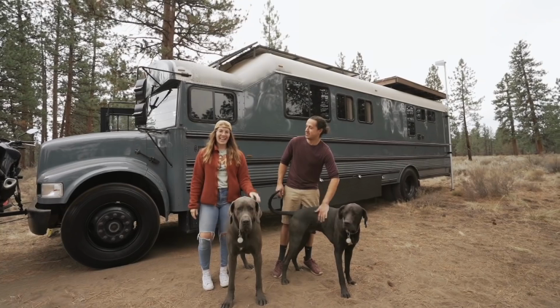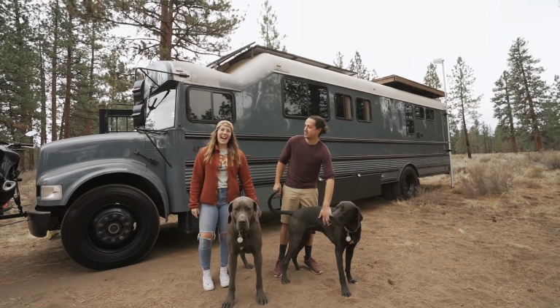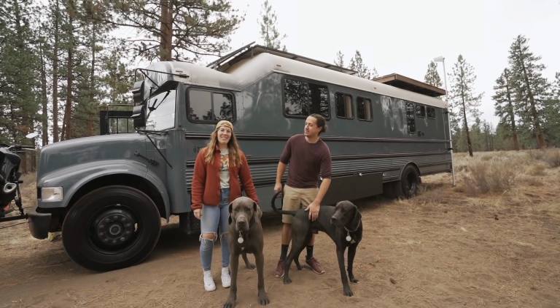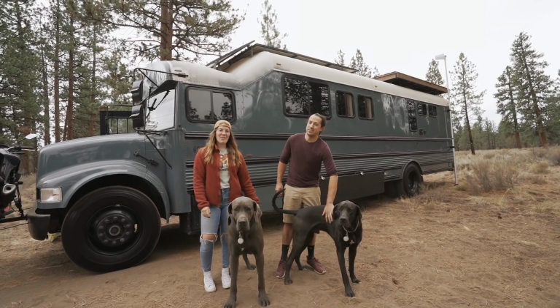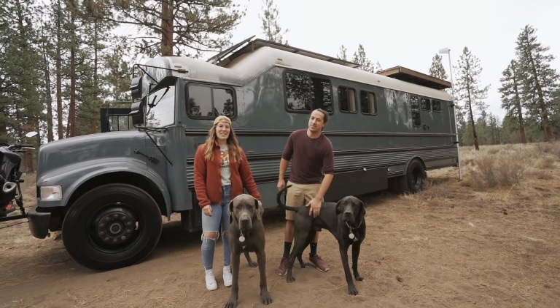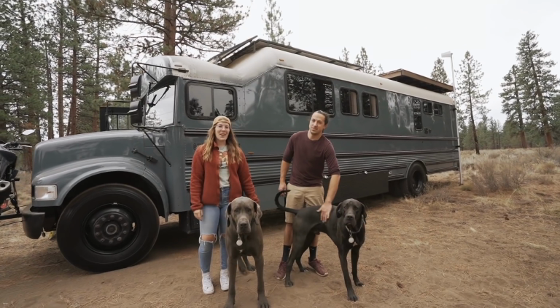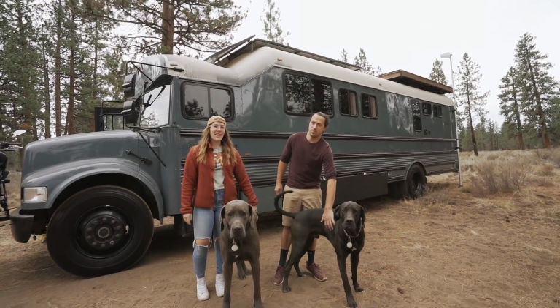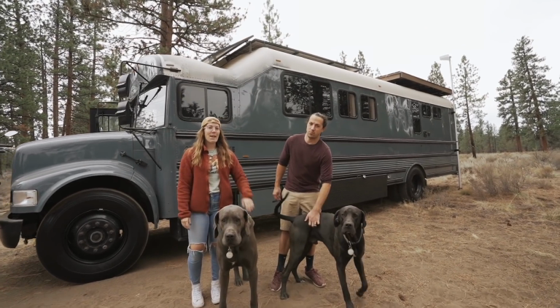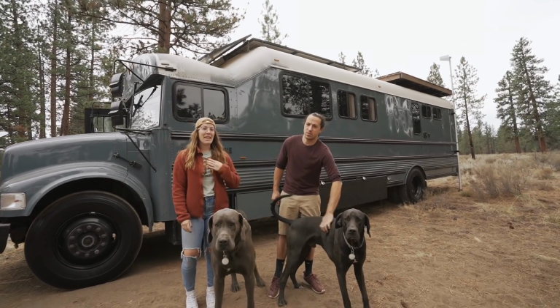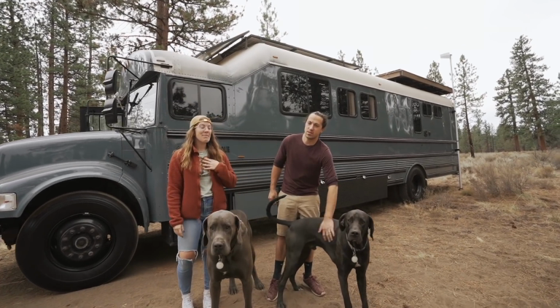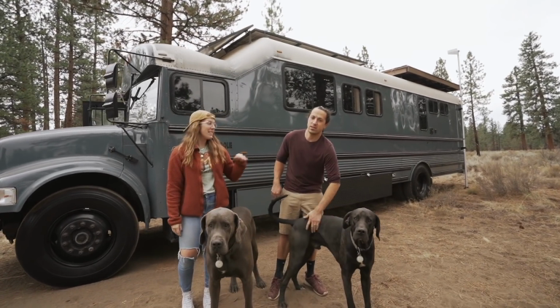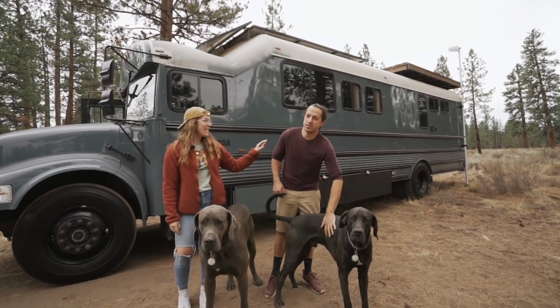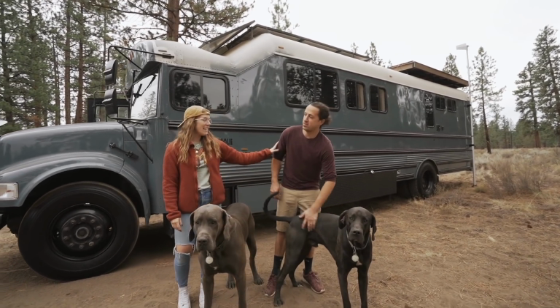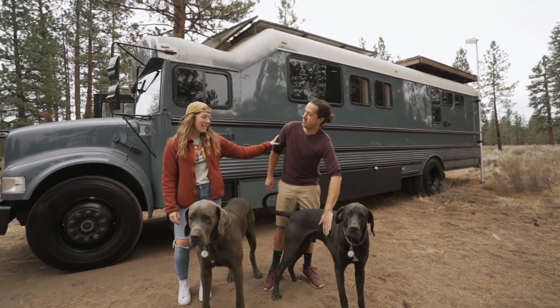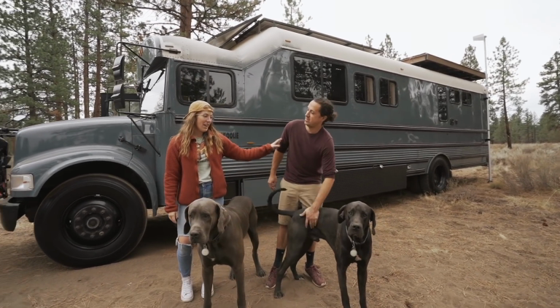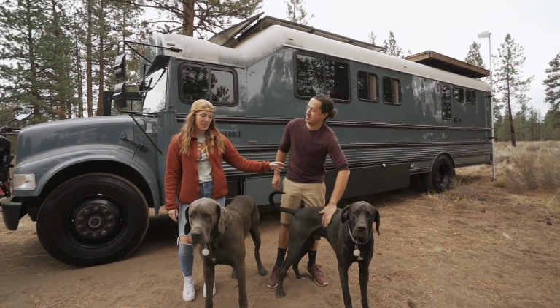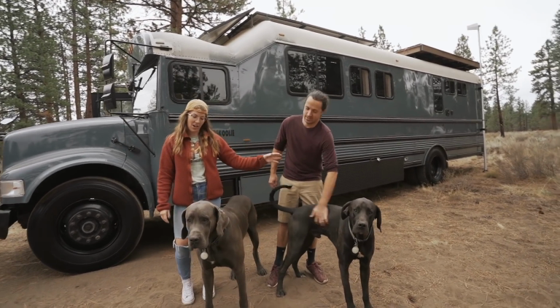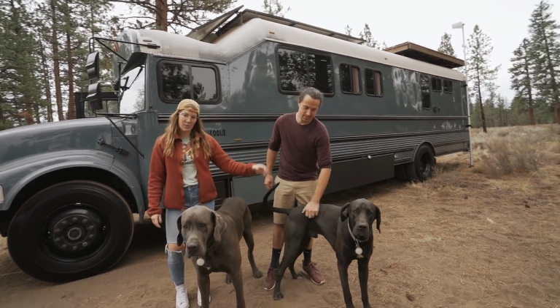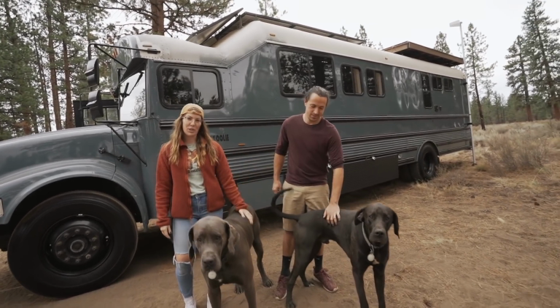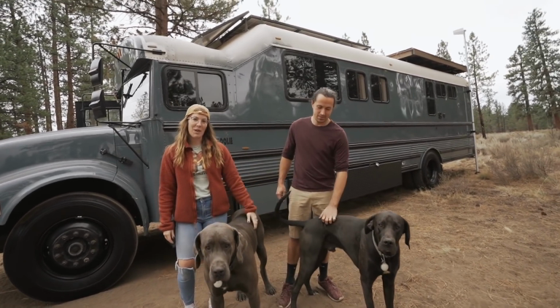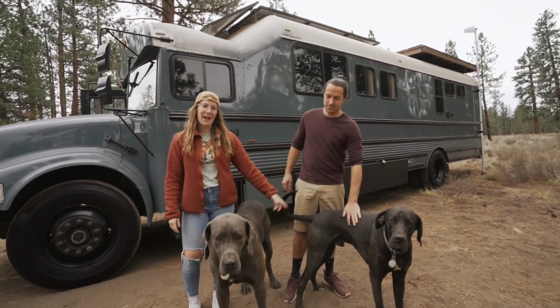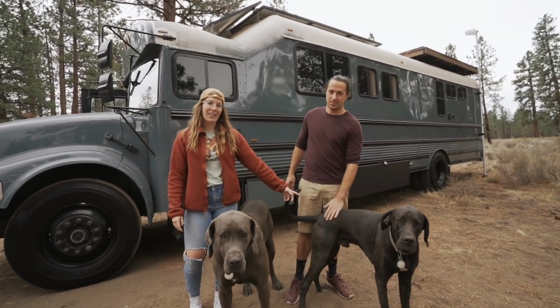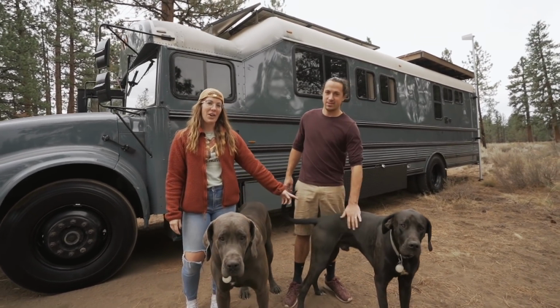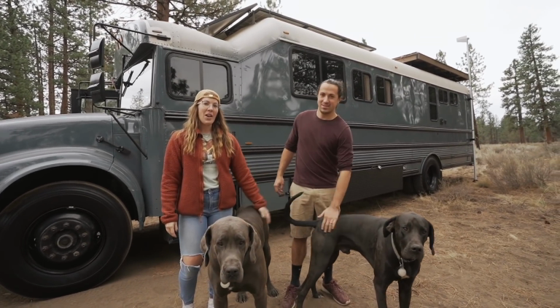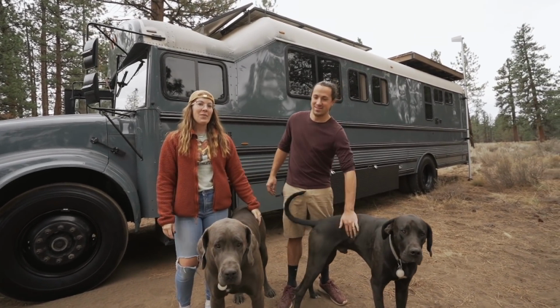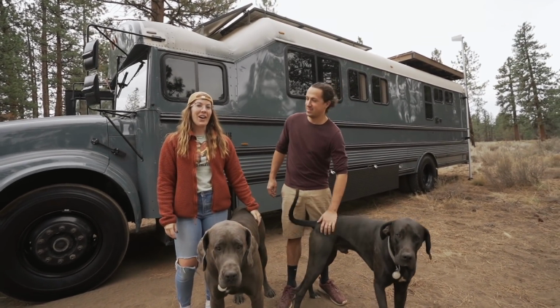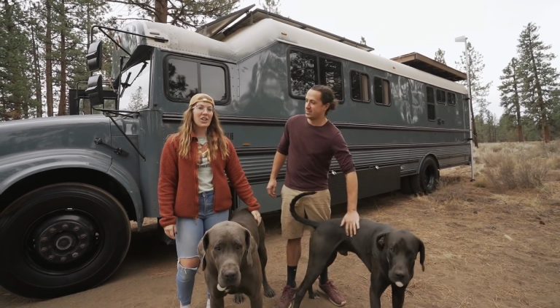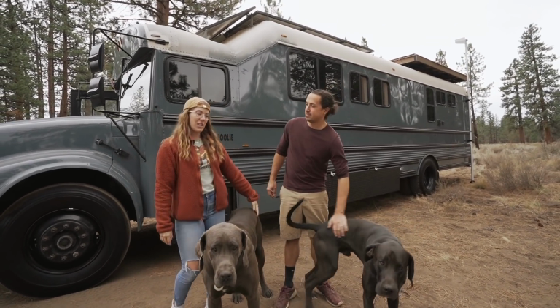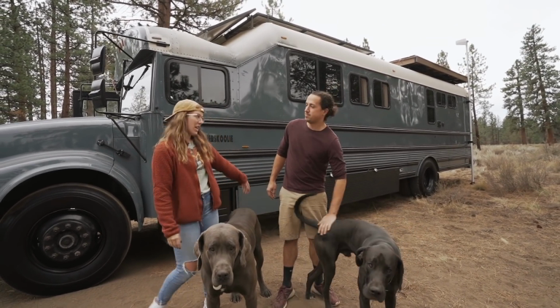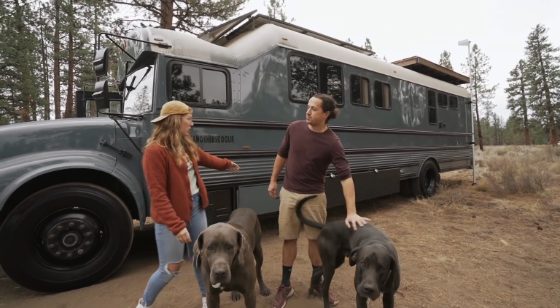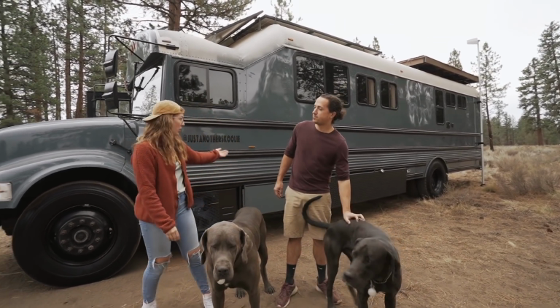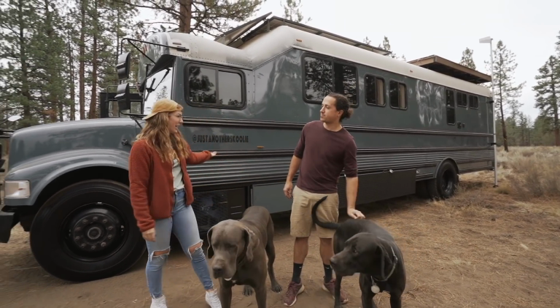Hi, we're the Weiss family. I'm Kim, this is Ethan and our dogs Blue and Milo. We are just another schoolie.